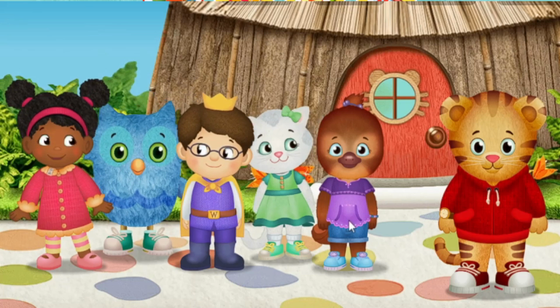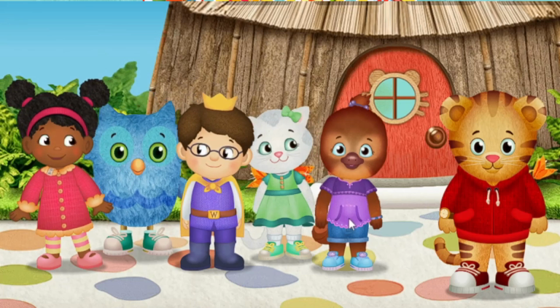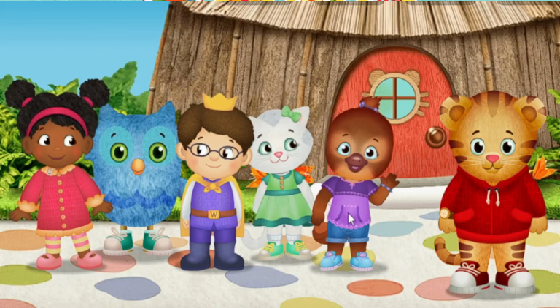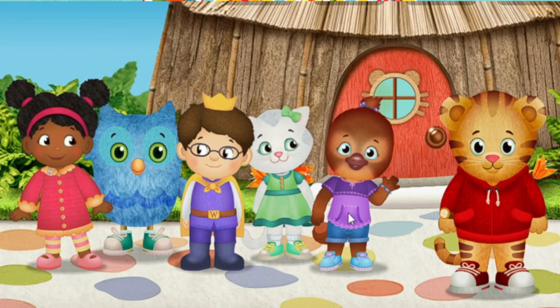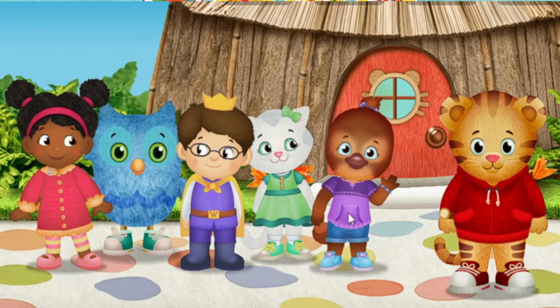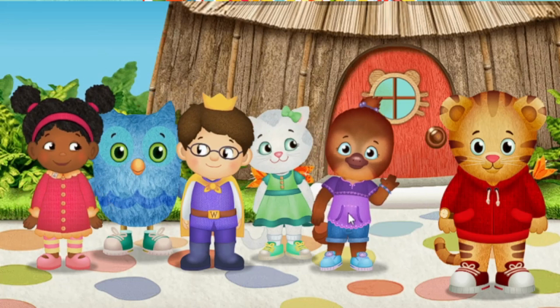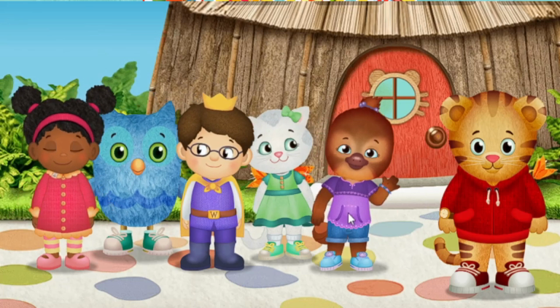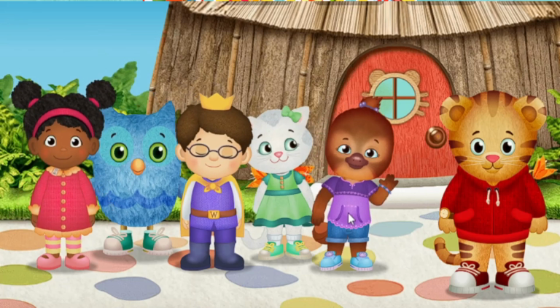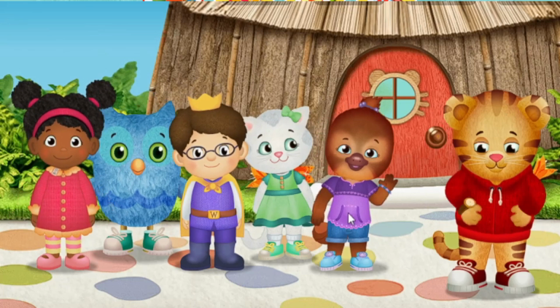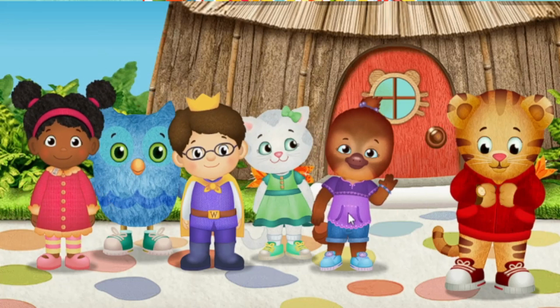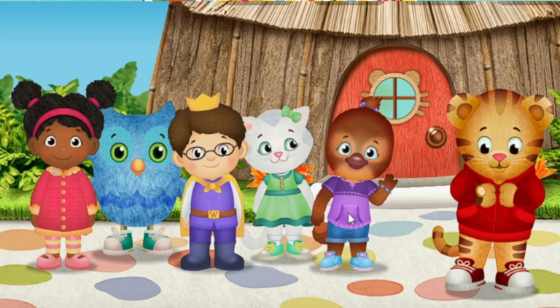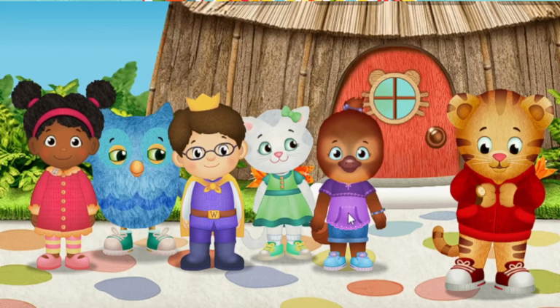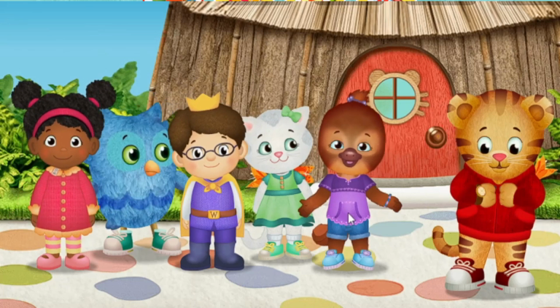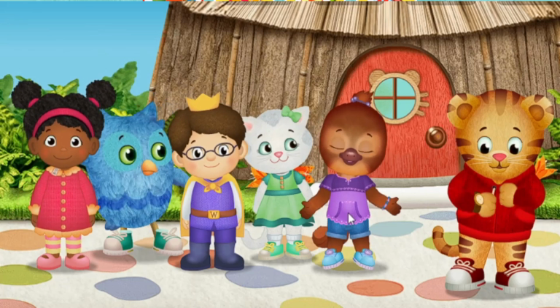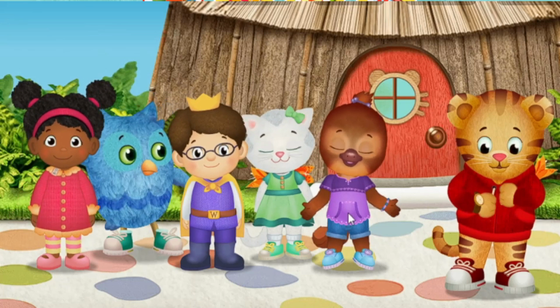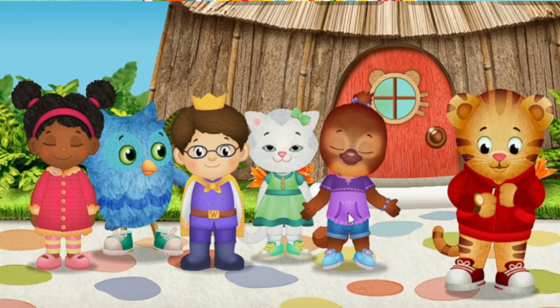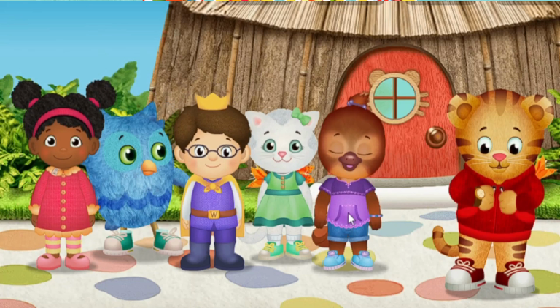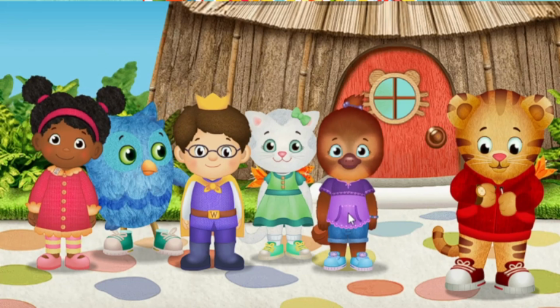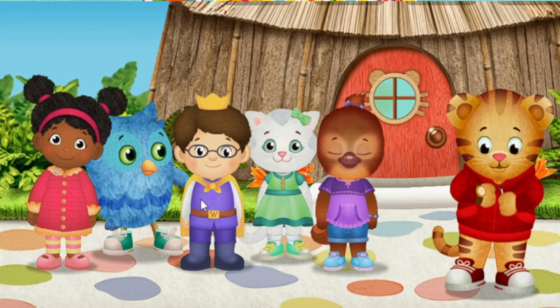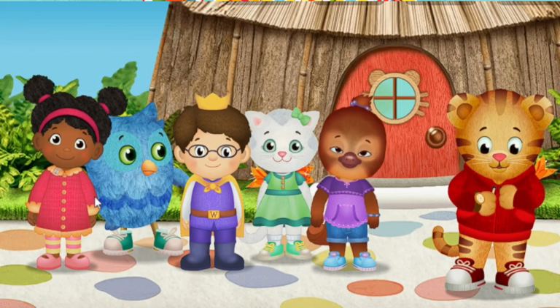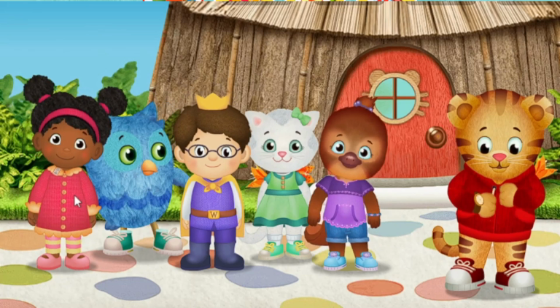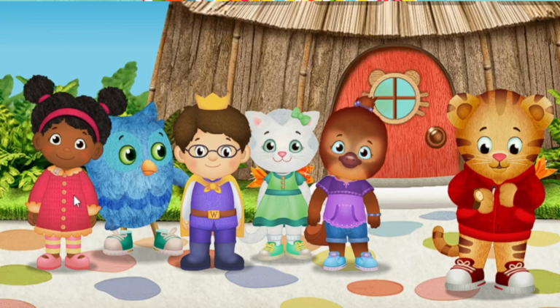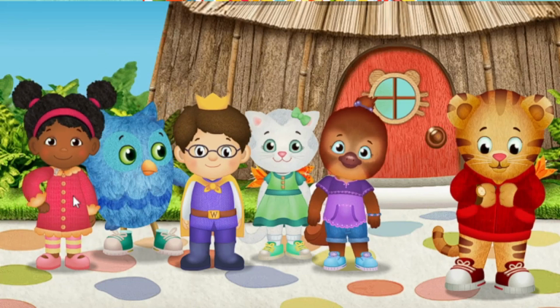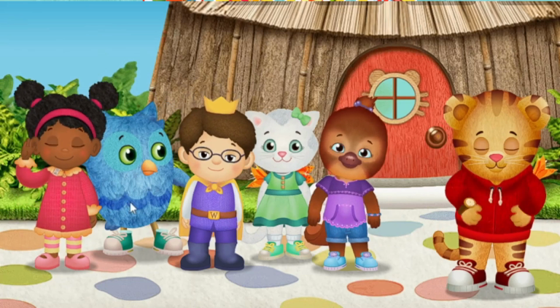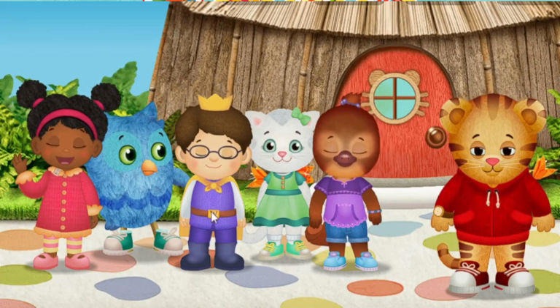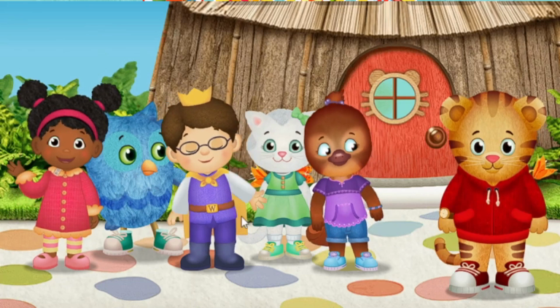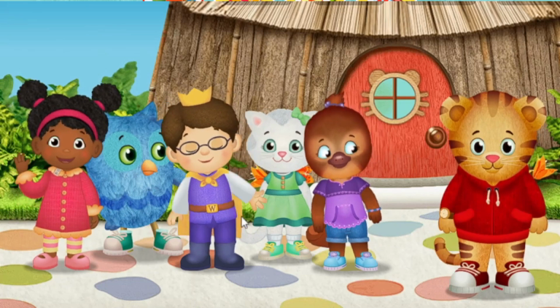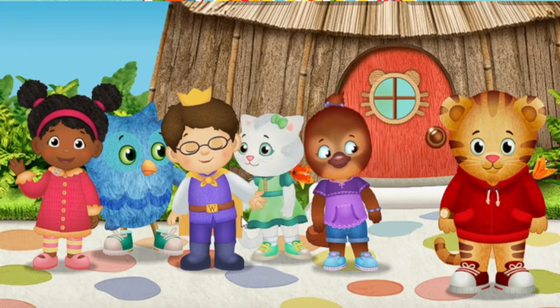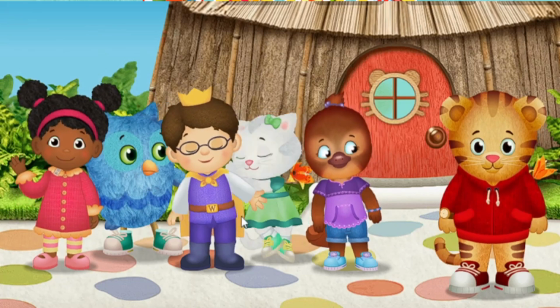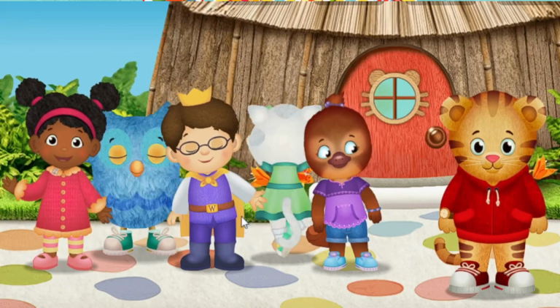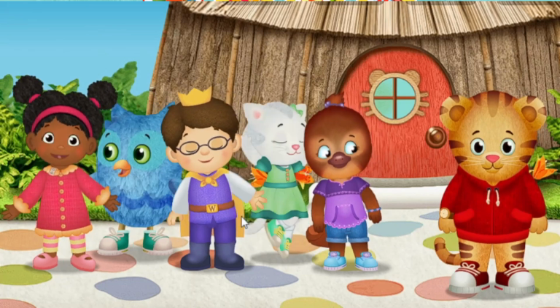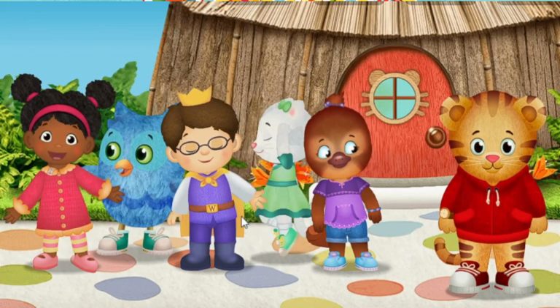Hi. It's me, Jody Platypus. It's me, Miss Elena.